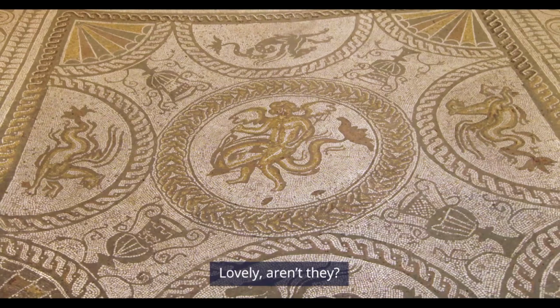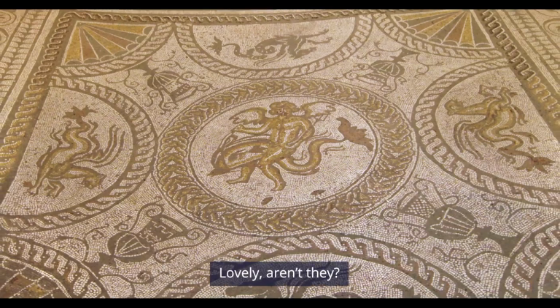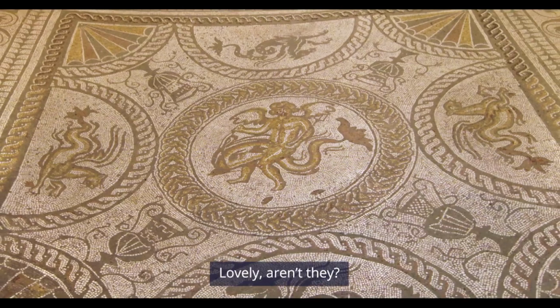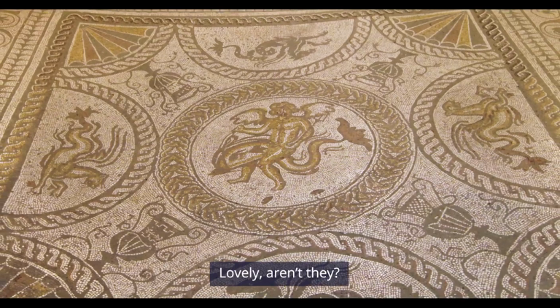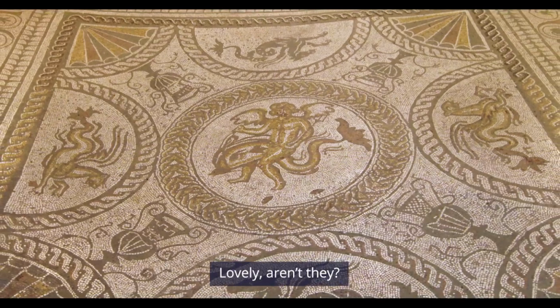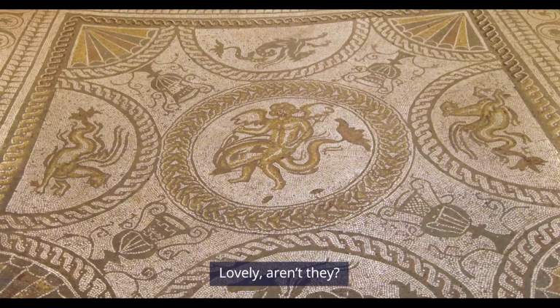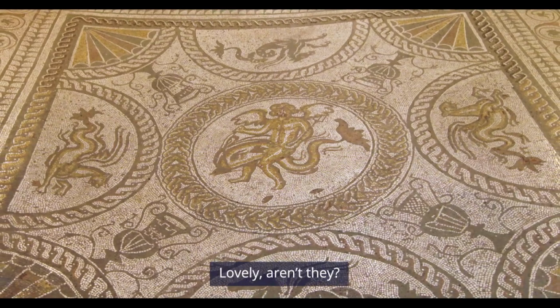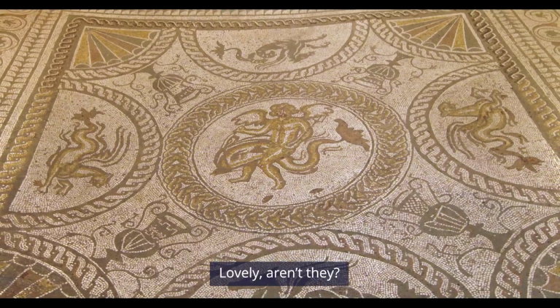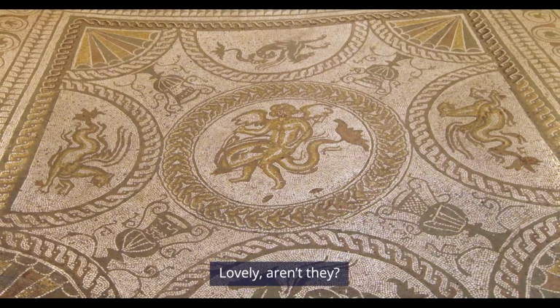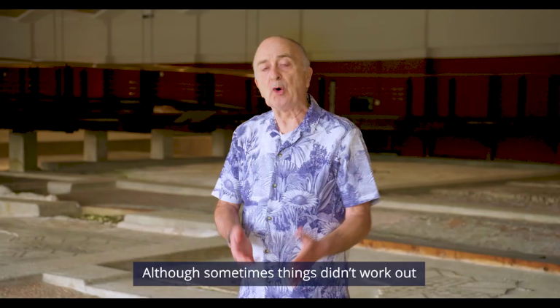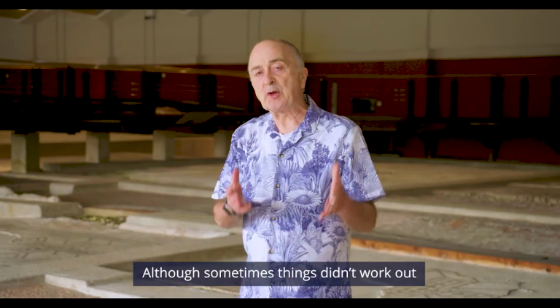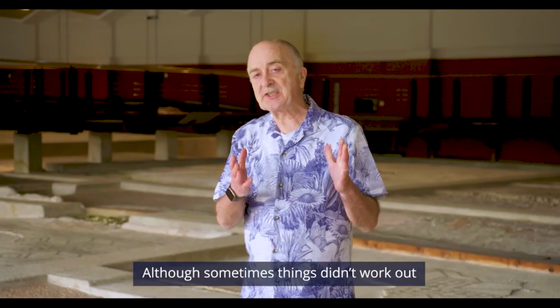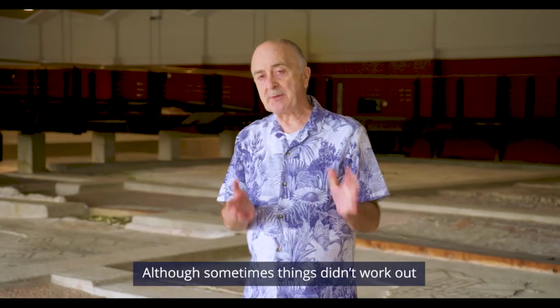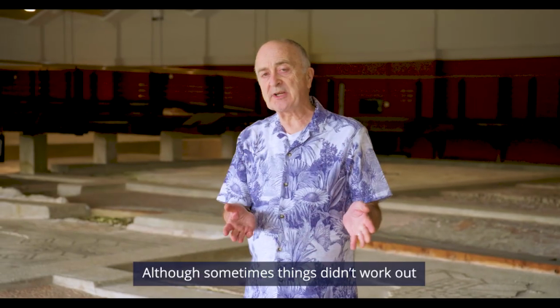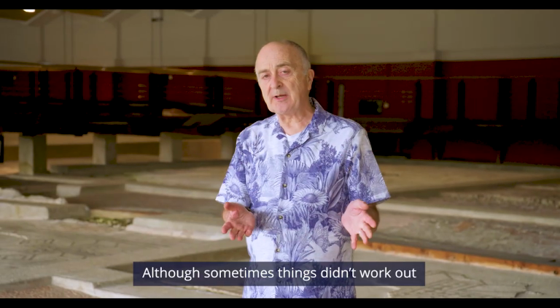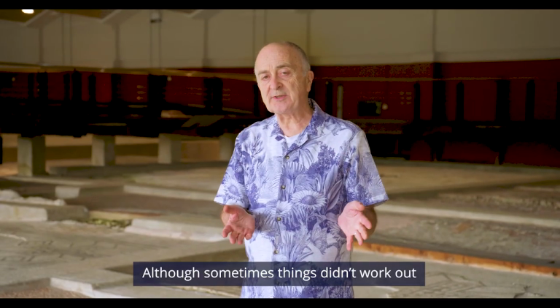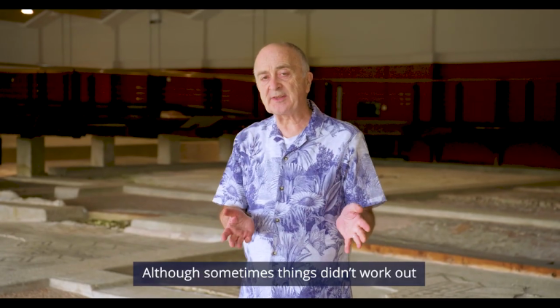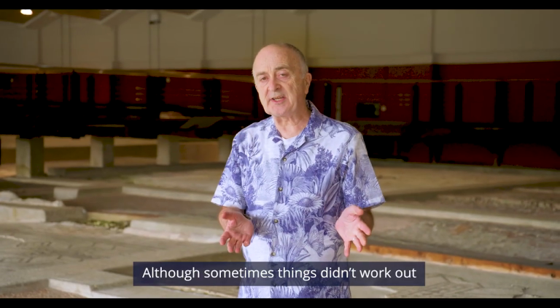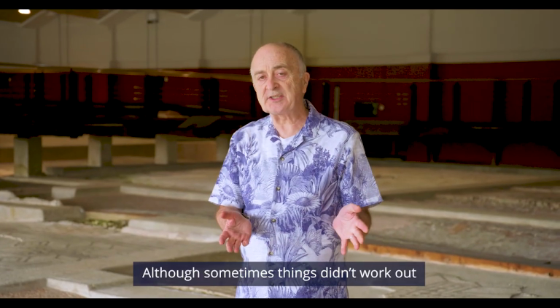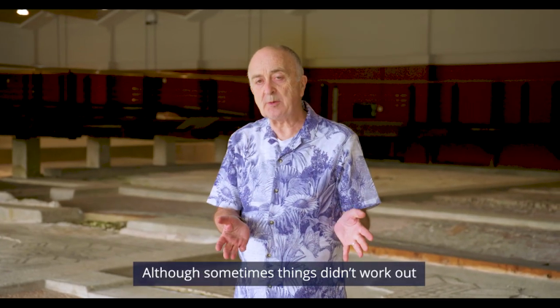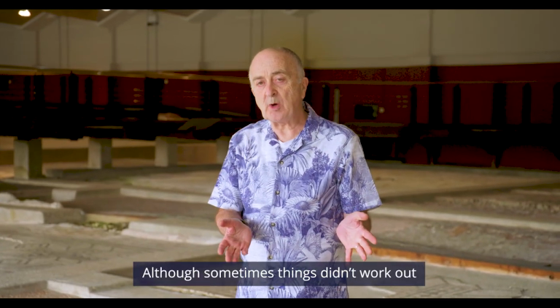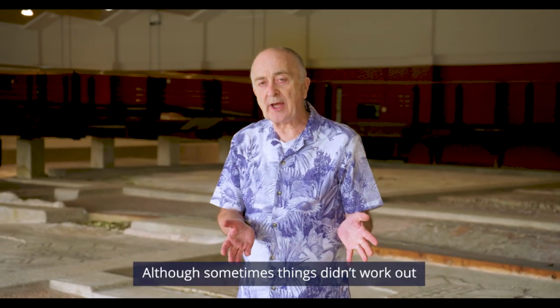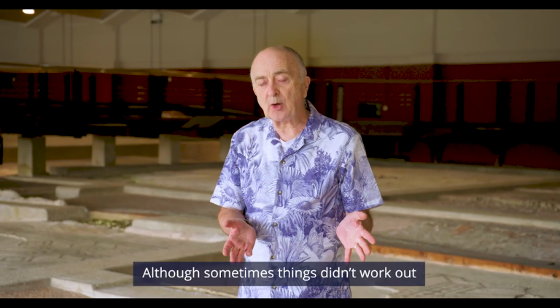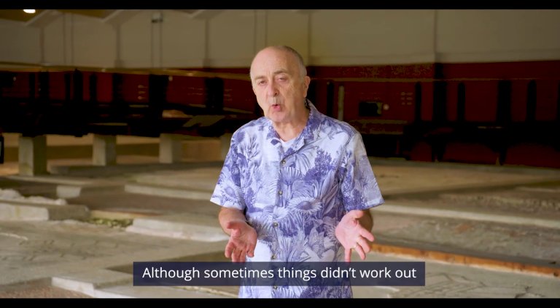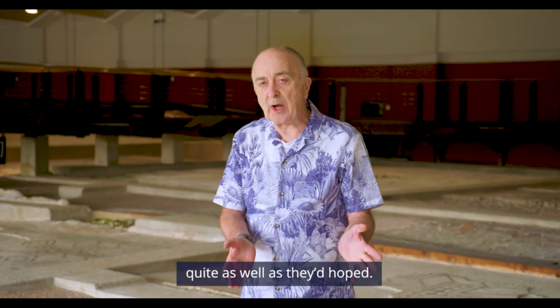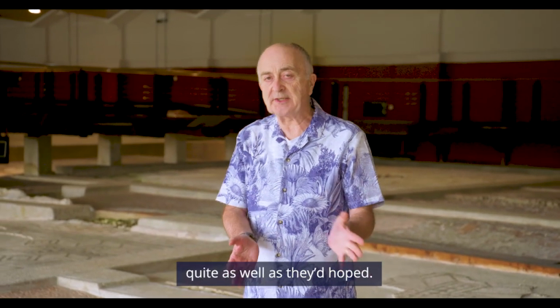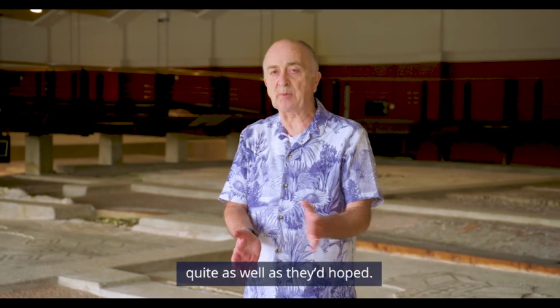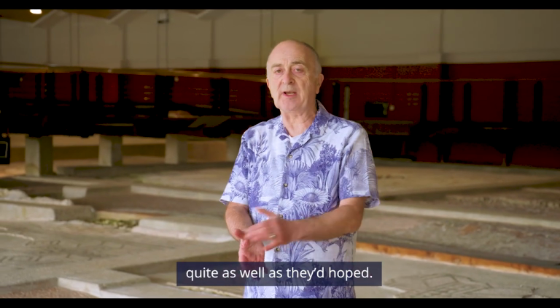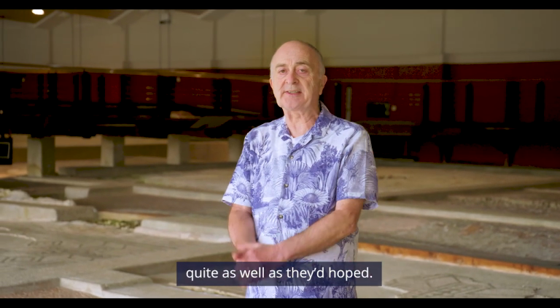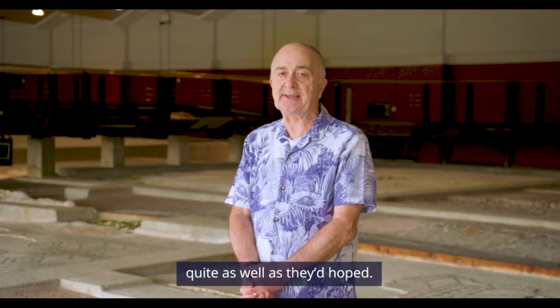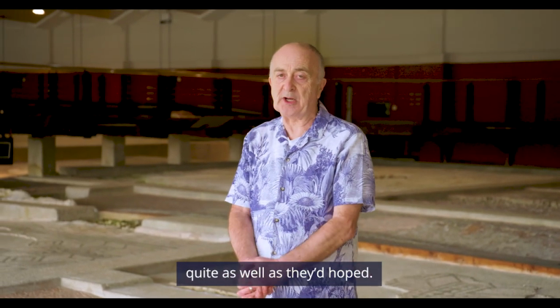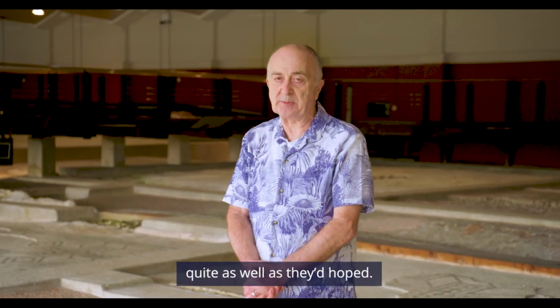And if you wanted to look really posh, you'd stick one of these on top. Lovely, aren't they? Although sometimes things didn't work out quite as well as they'd hoped.